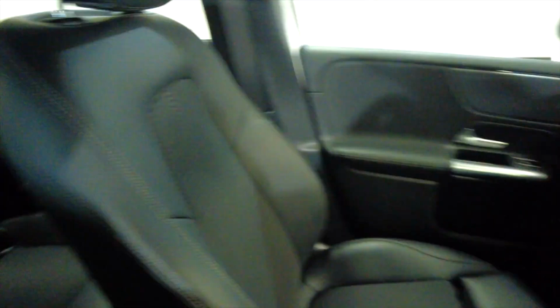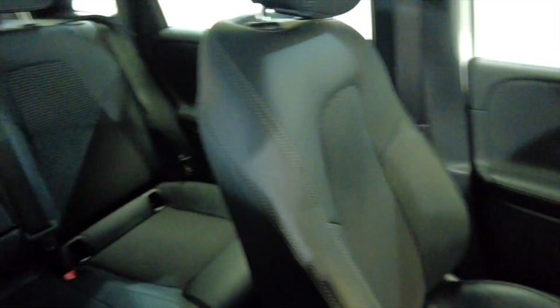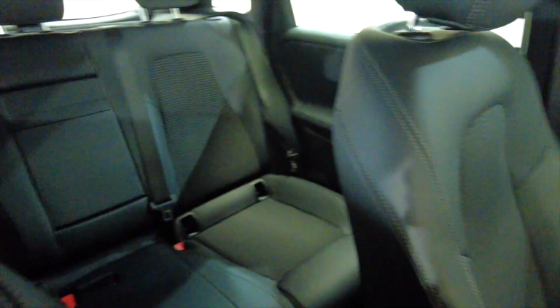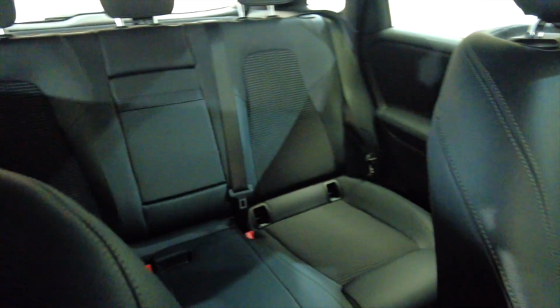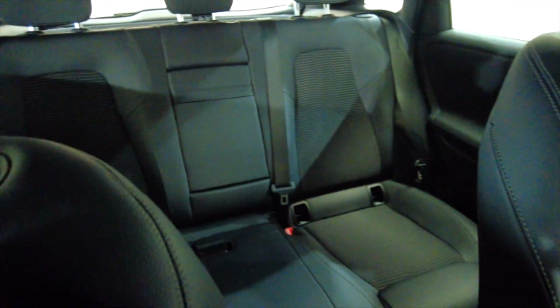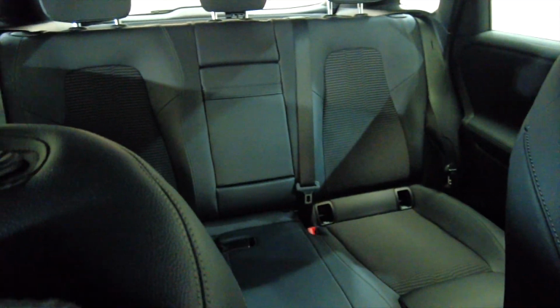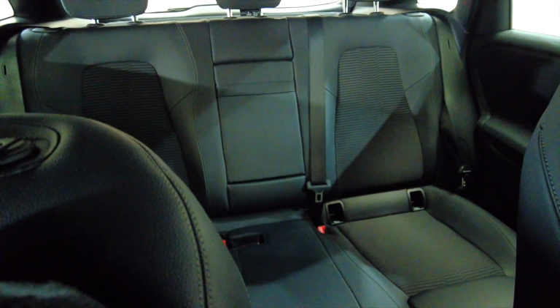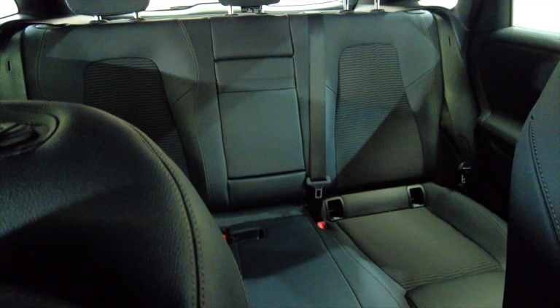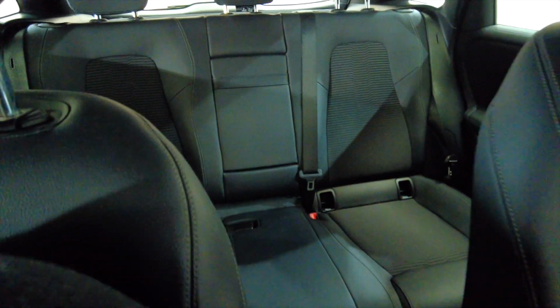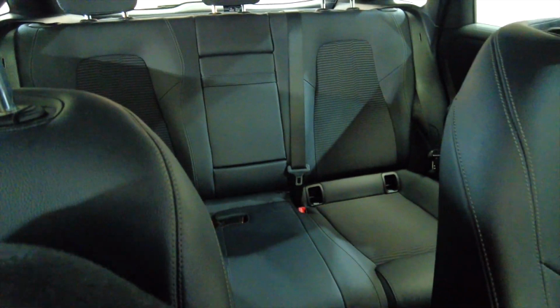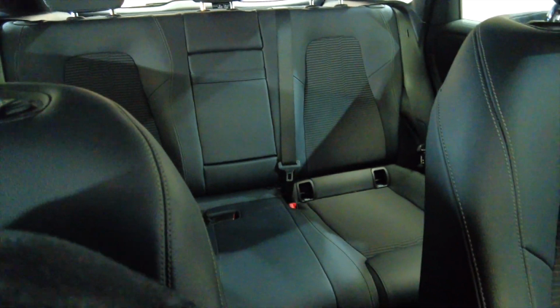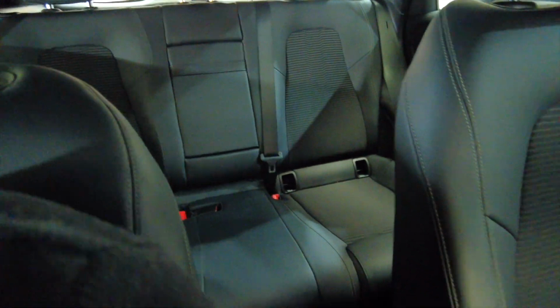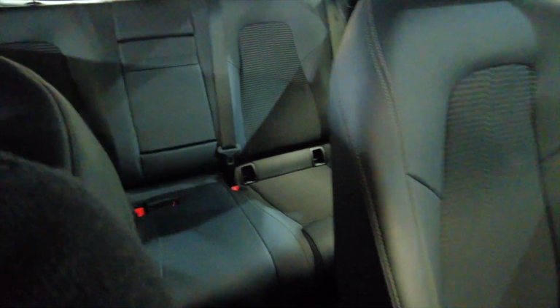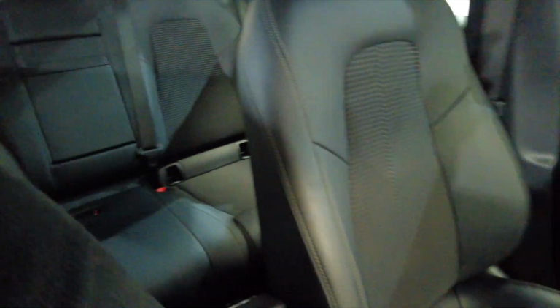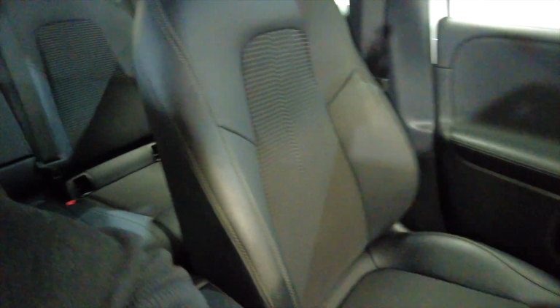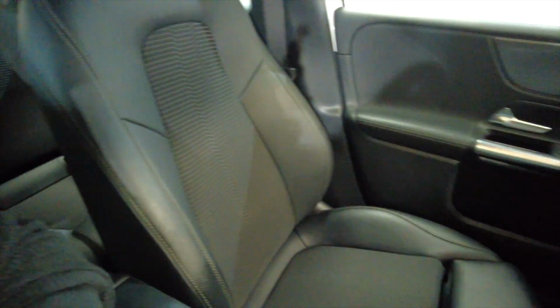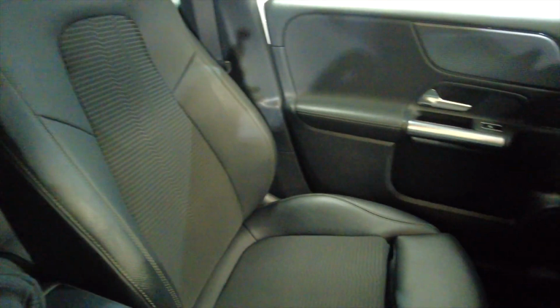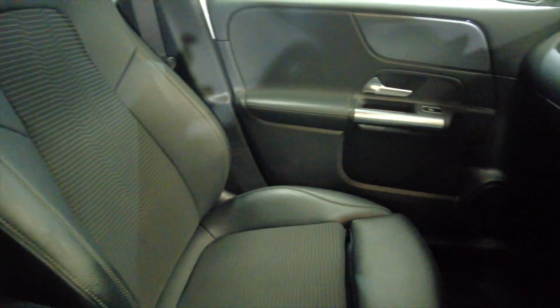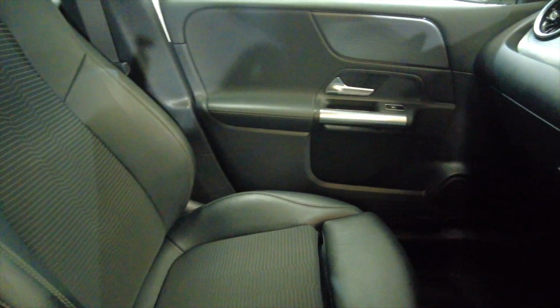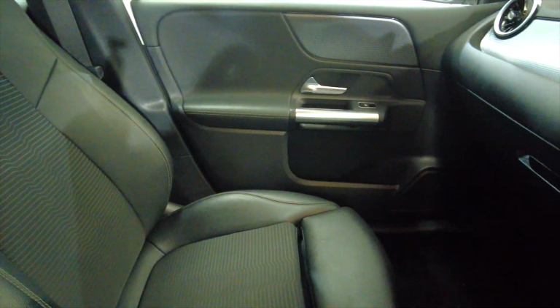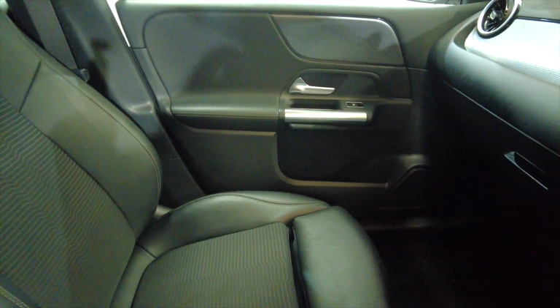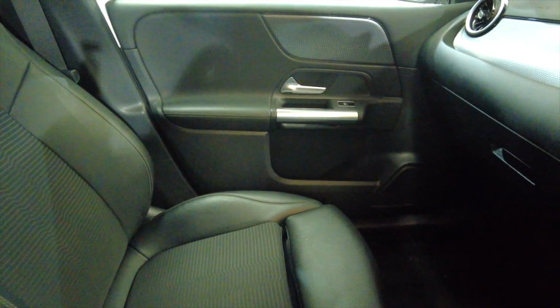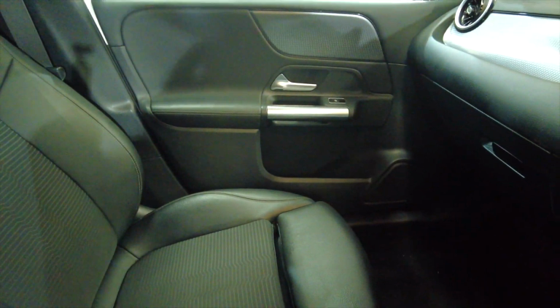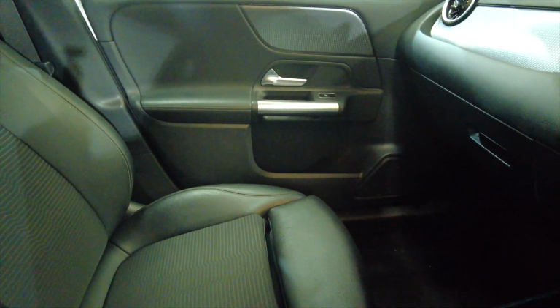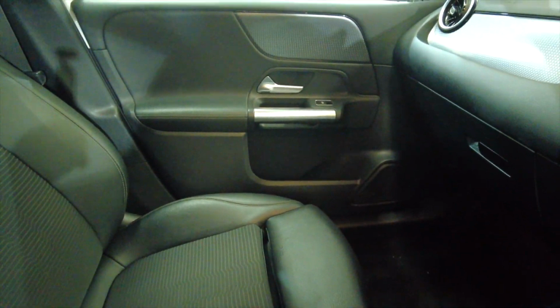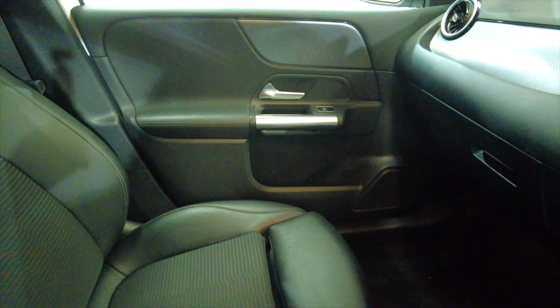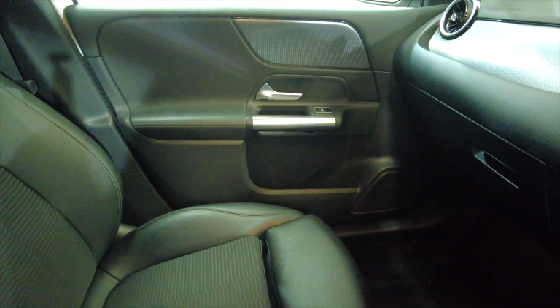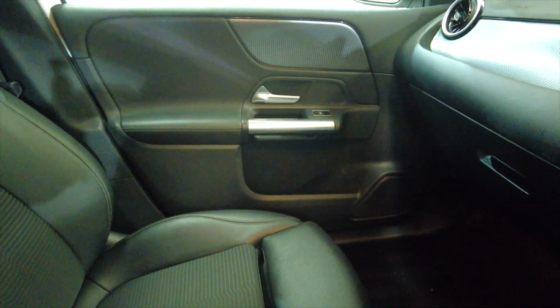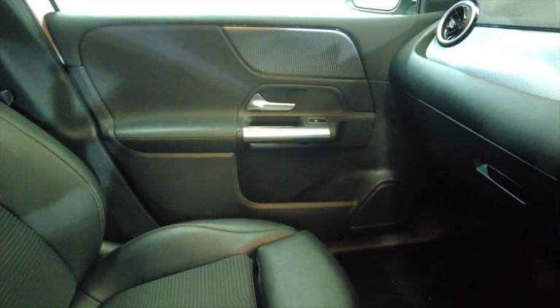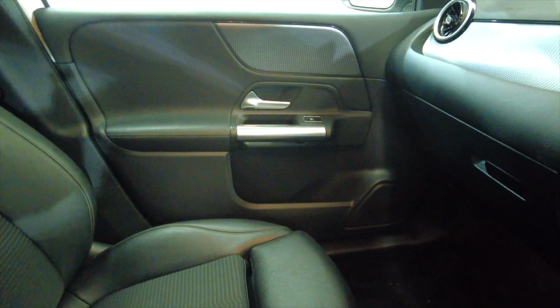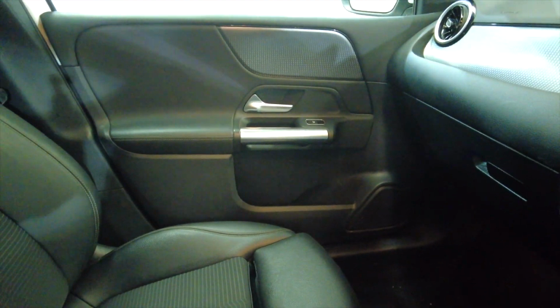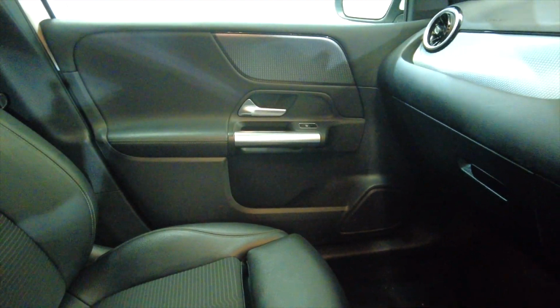Lovely car this, in lovely condition. Acres of space — very popular cars these.